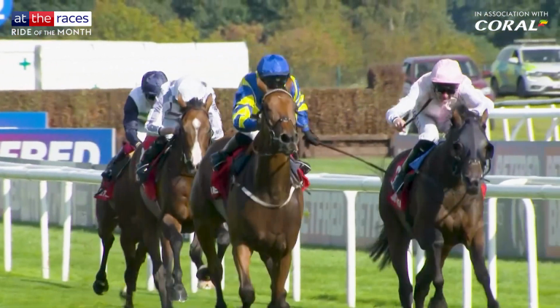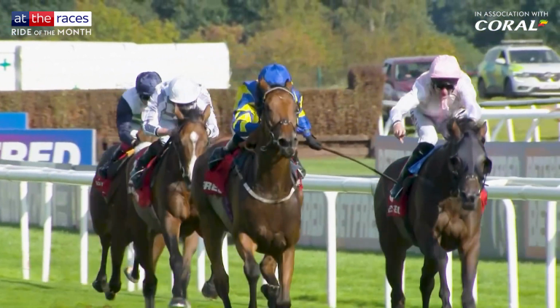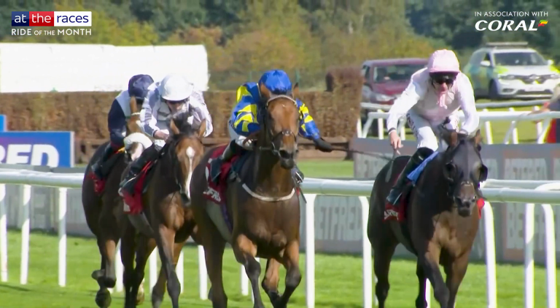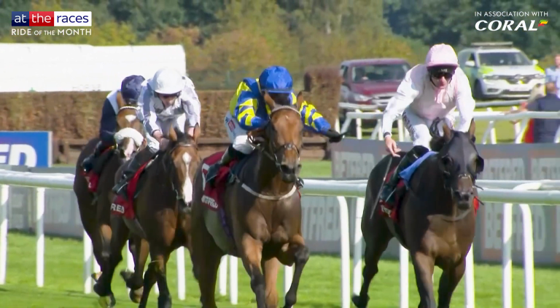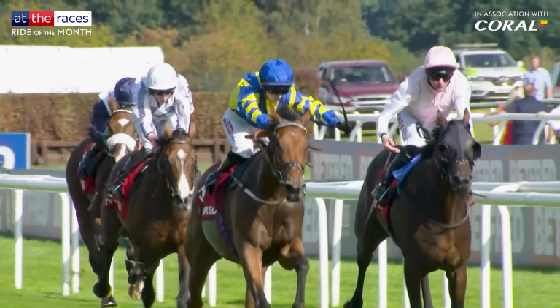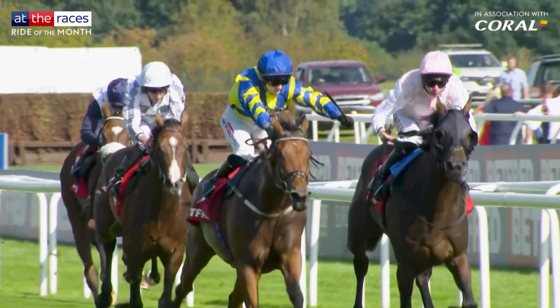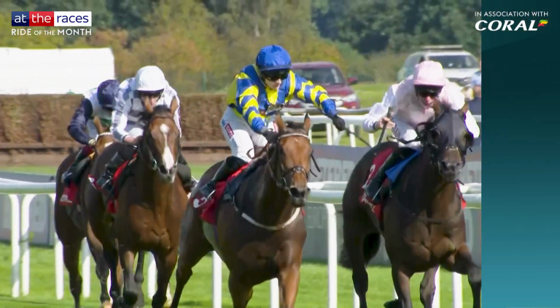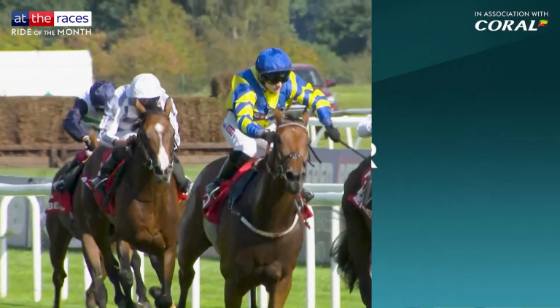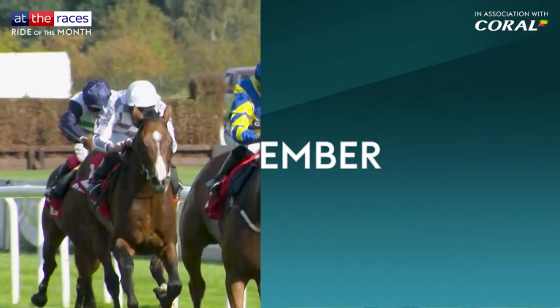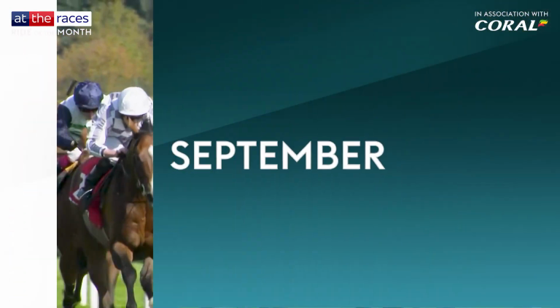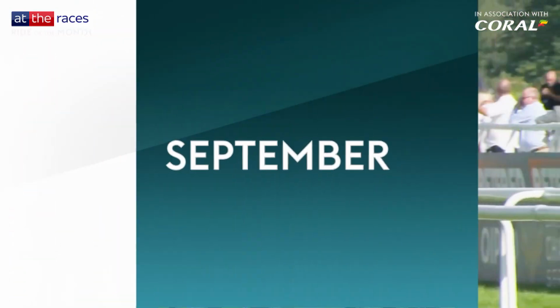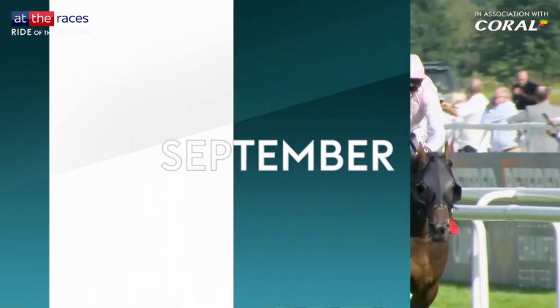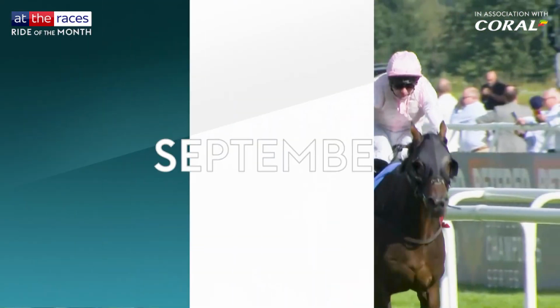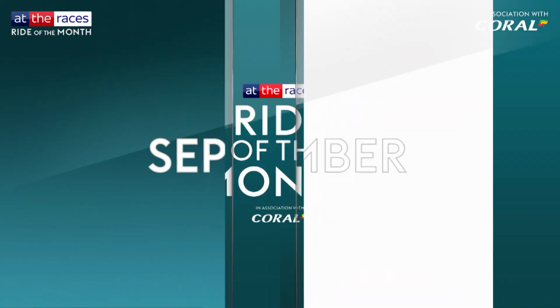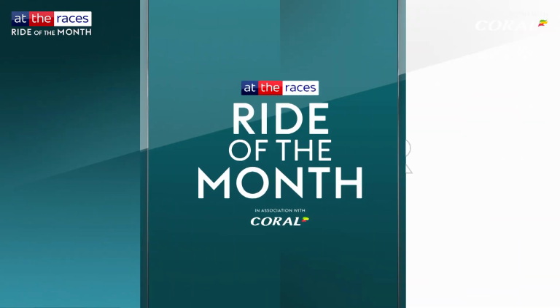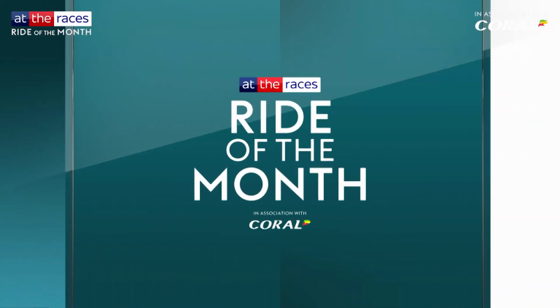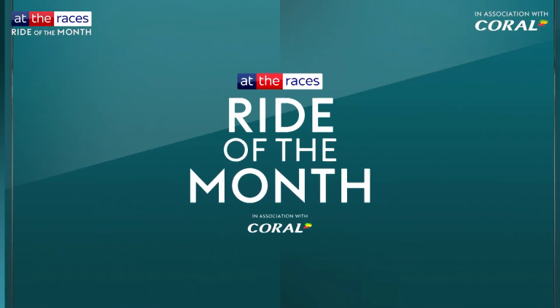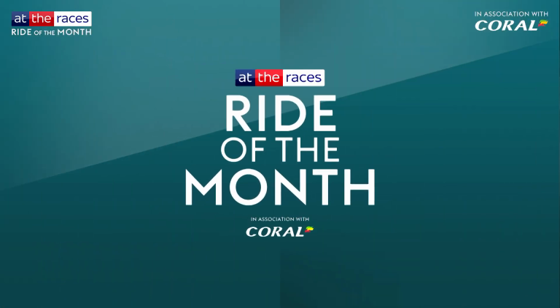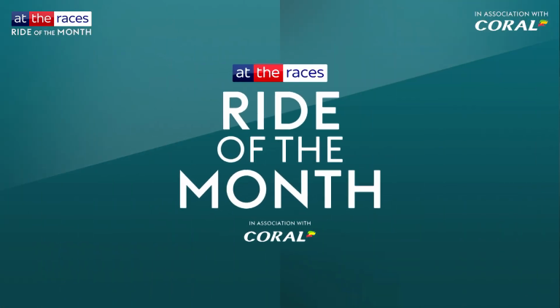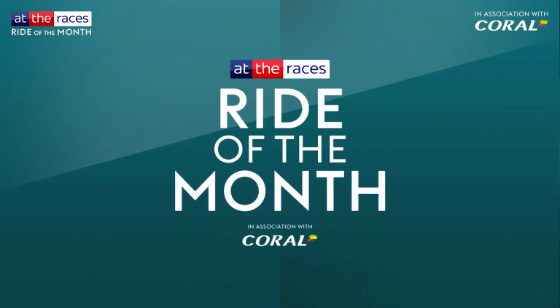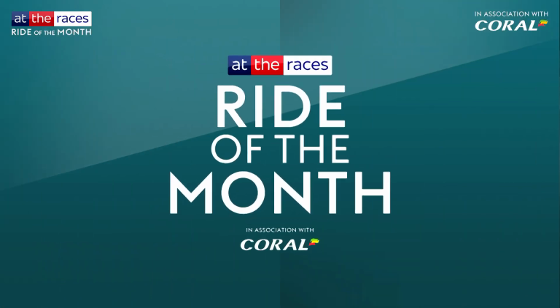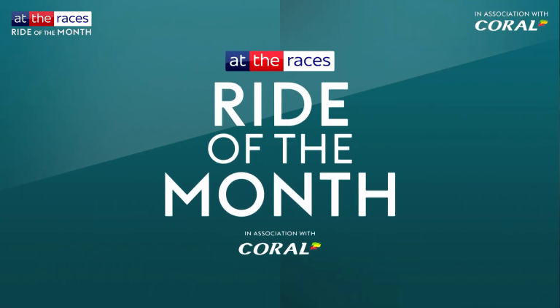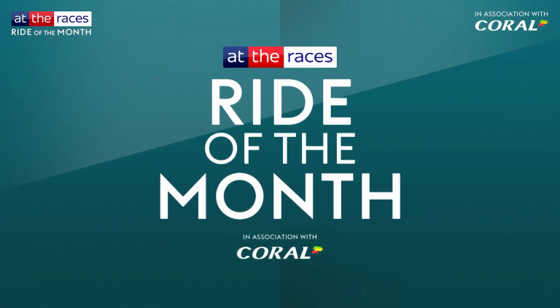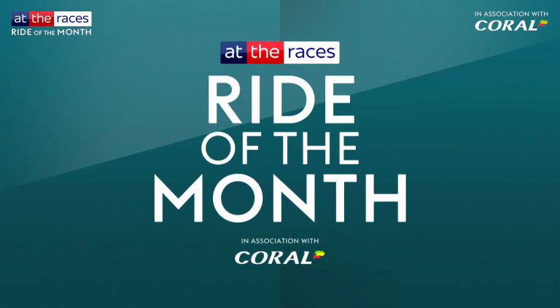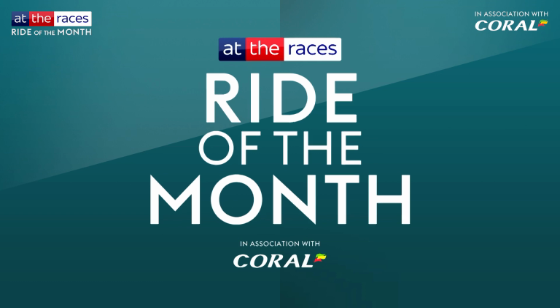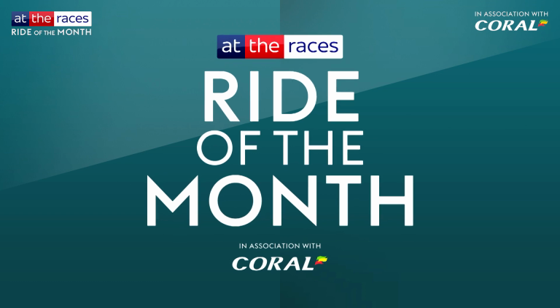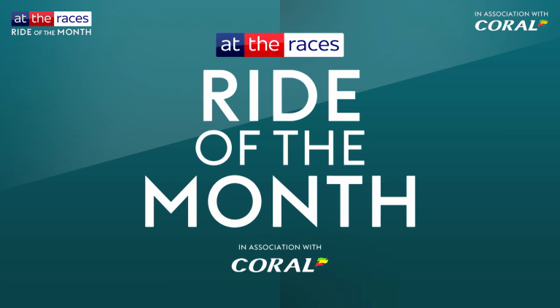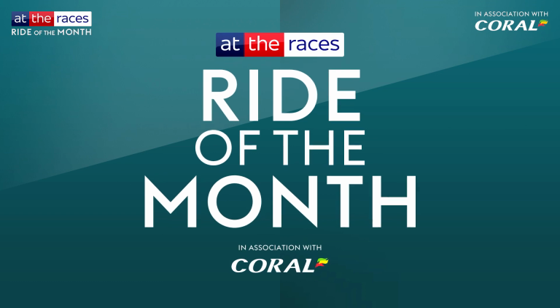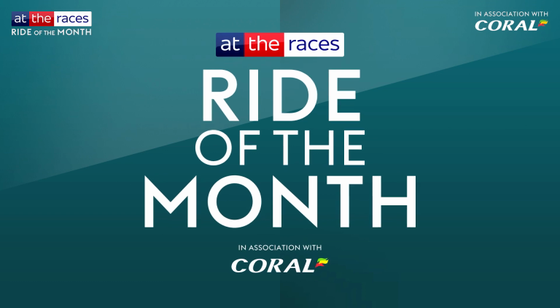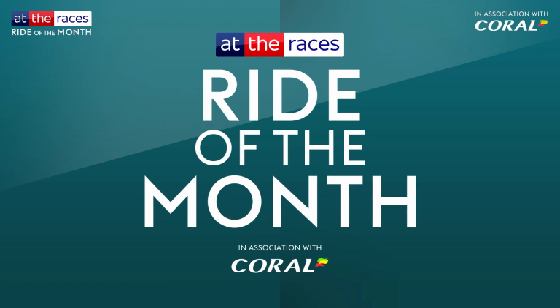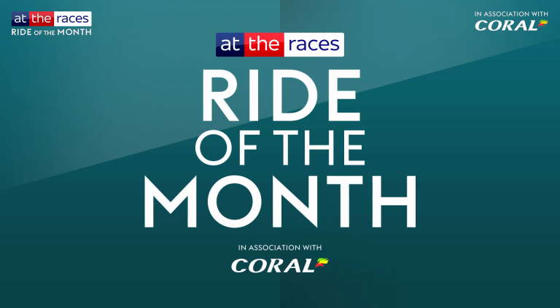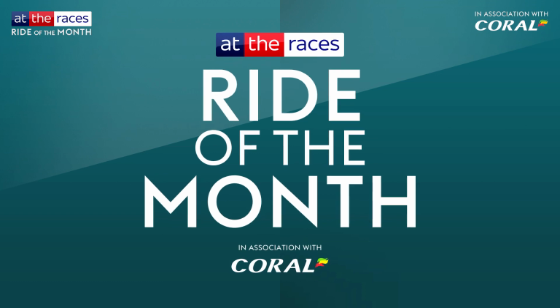Now's the time to vote for your September Ride of the Month in association with Coral.